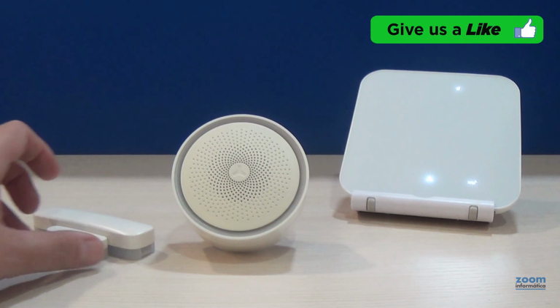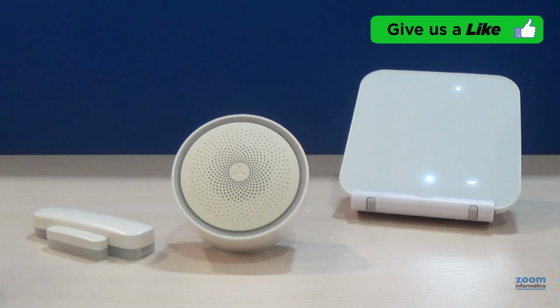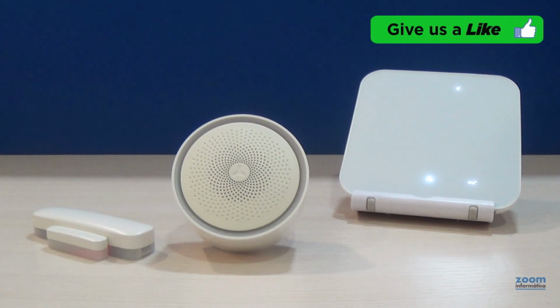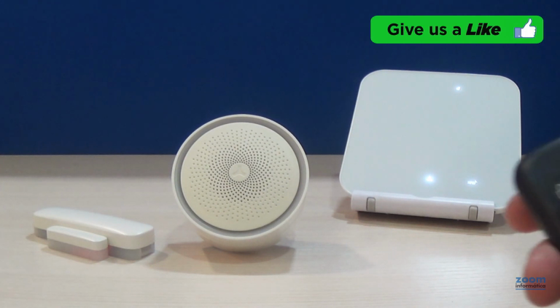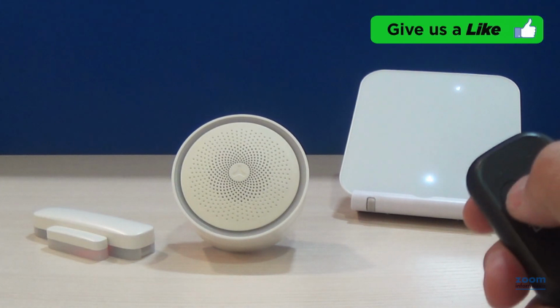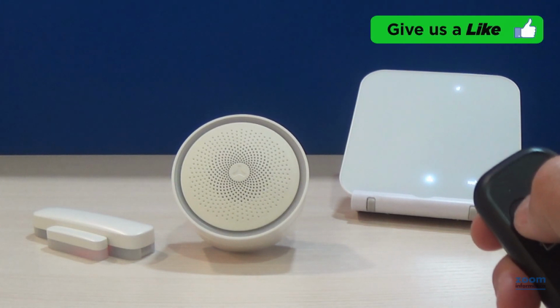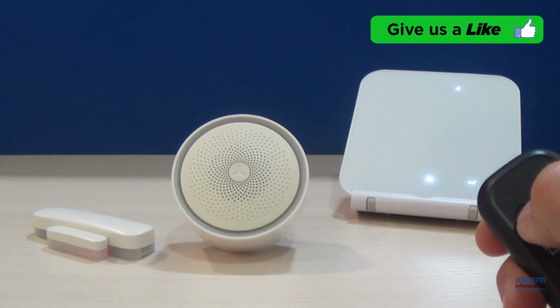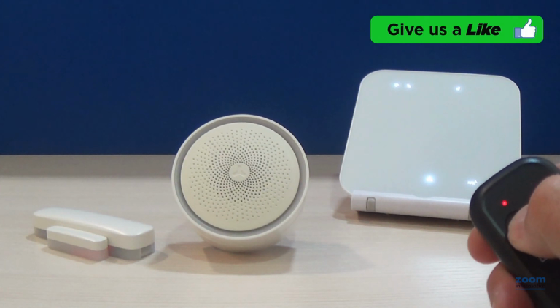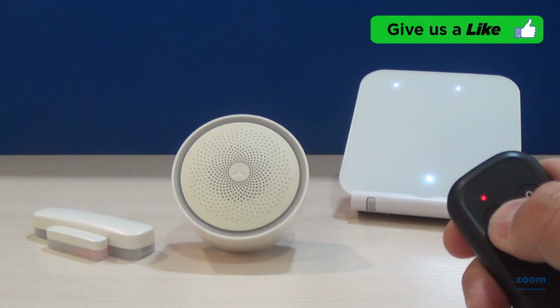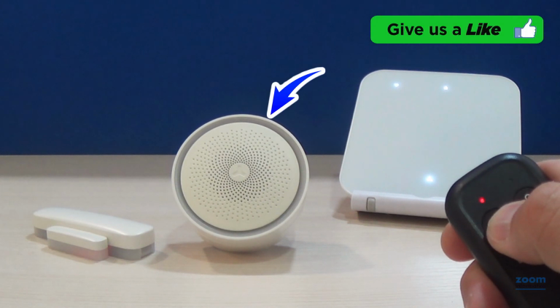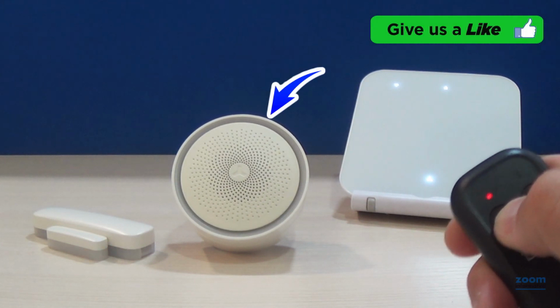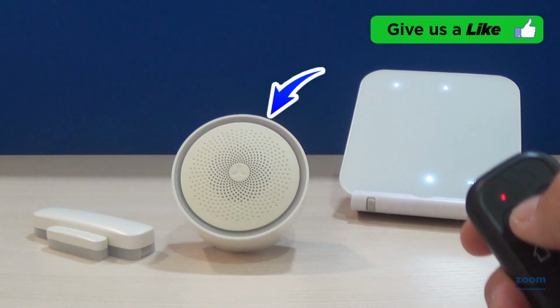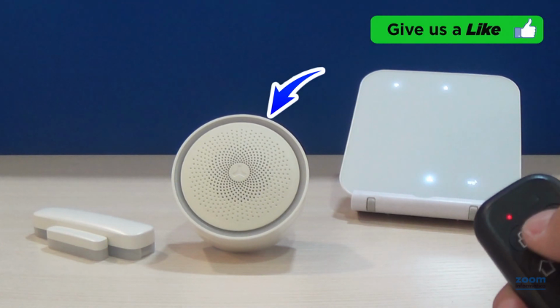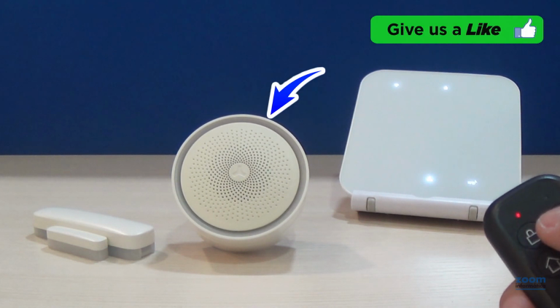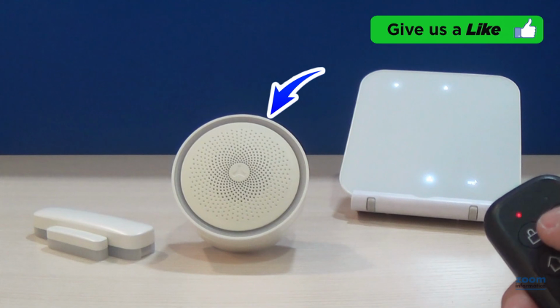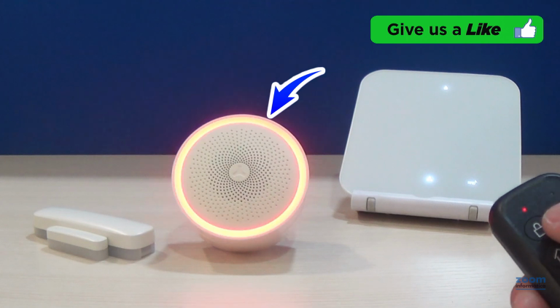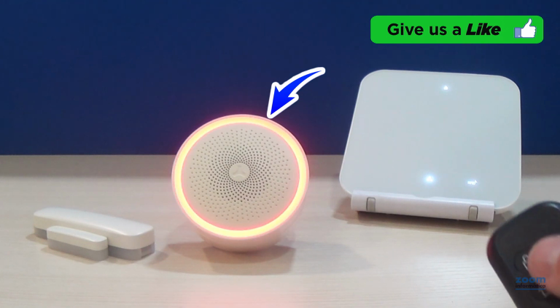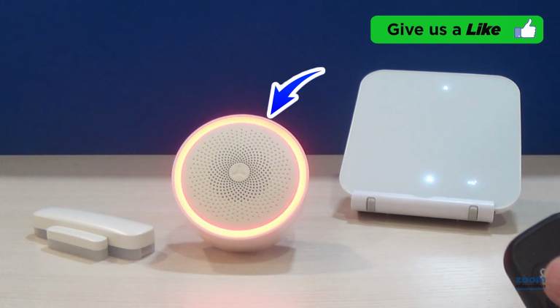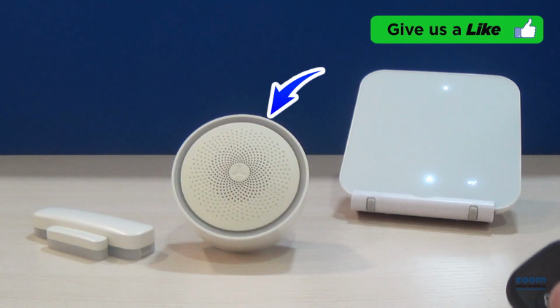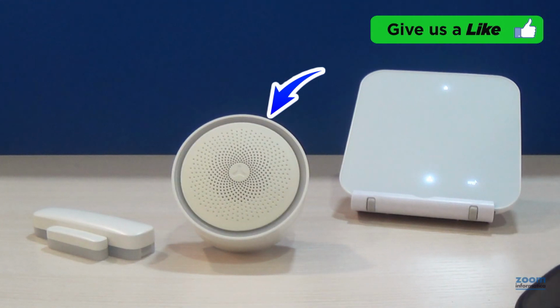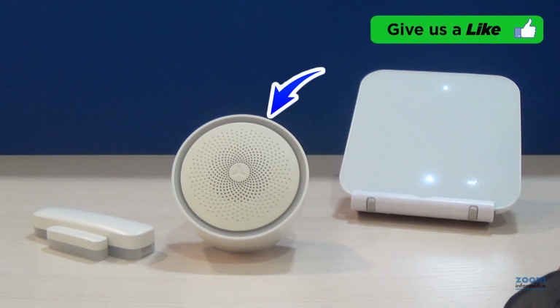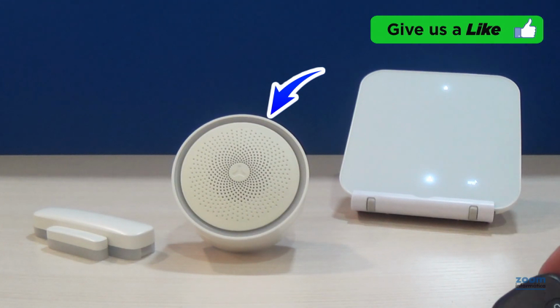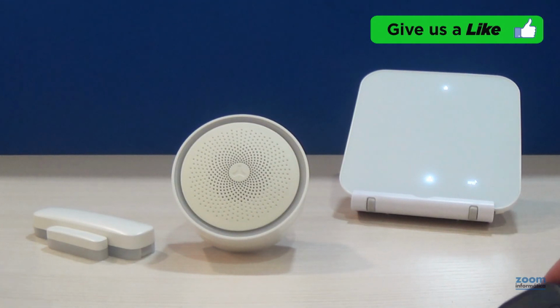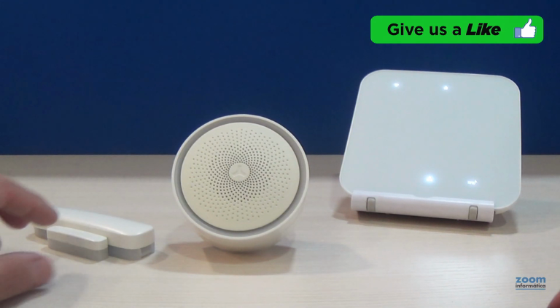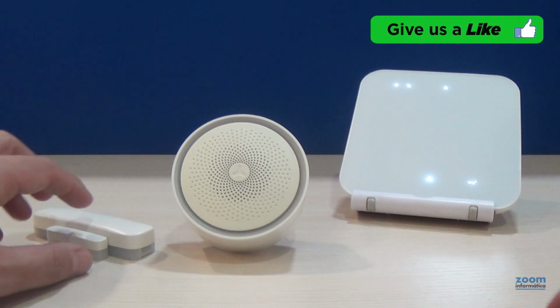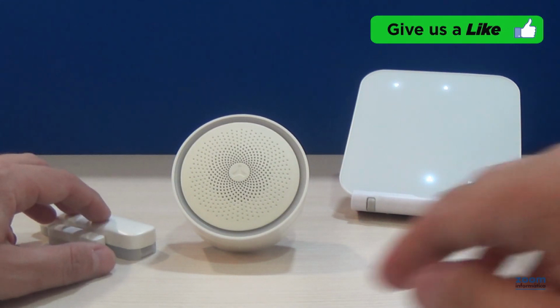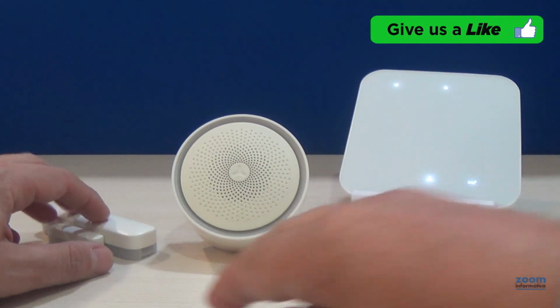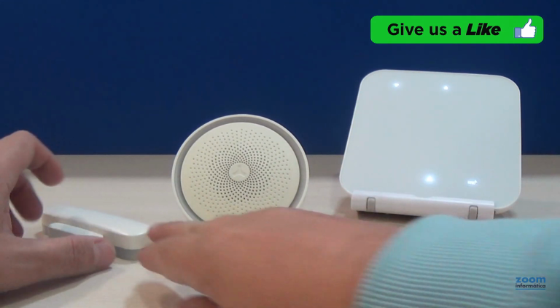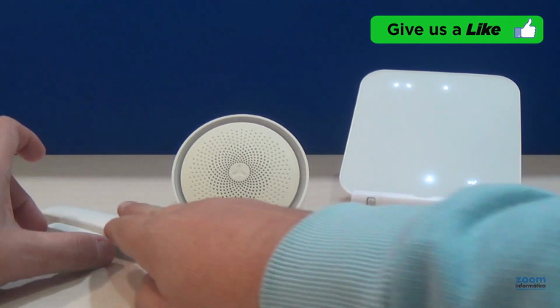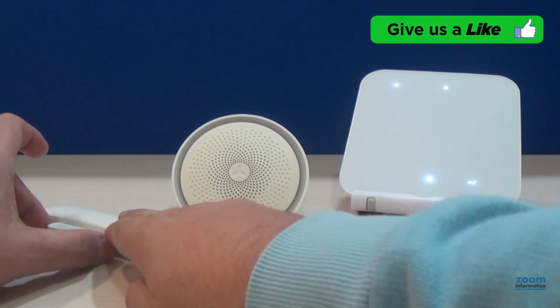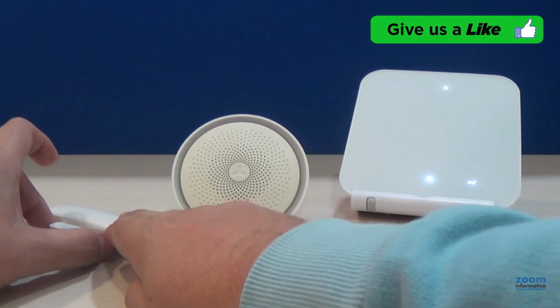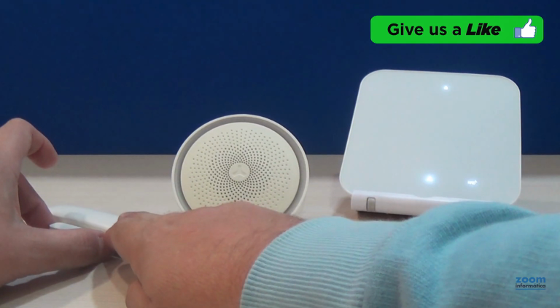In arm mode, the siren will be activated after a few seconds when the door is opened.